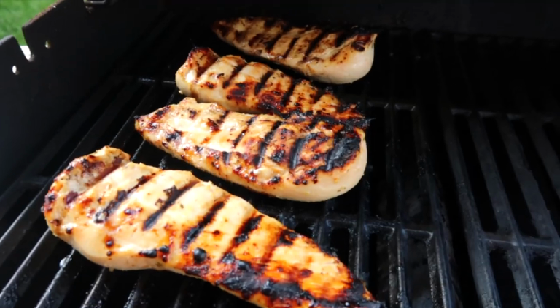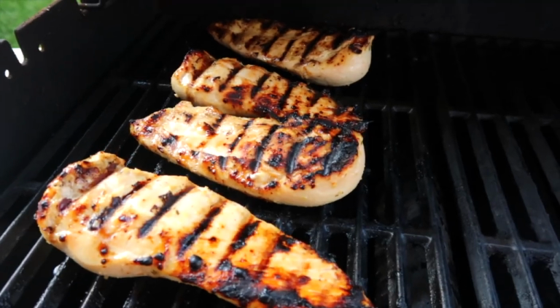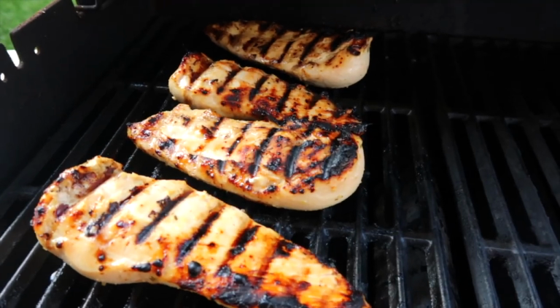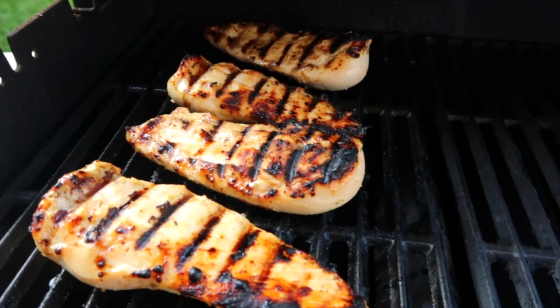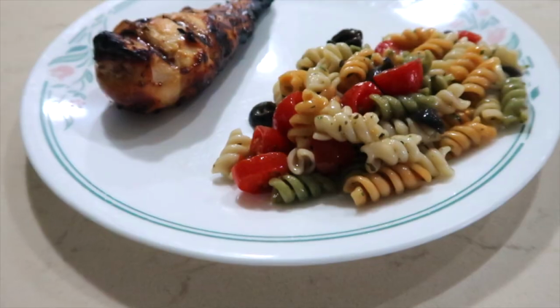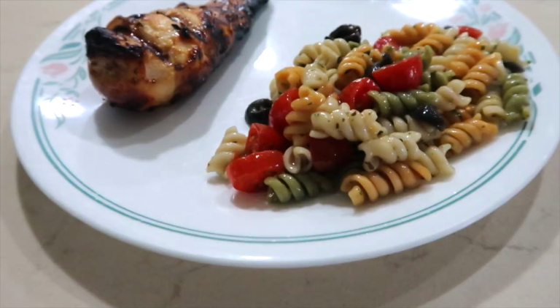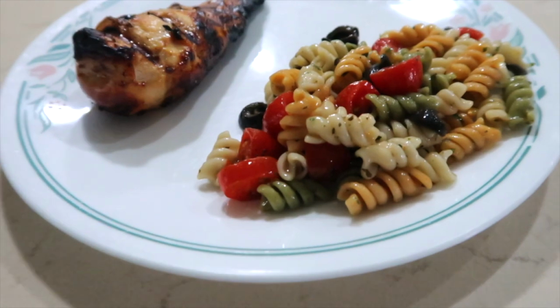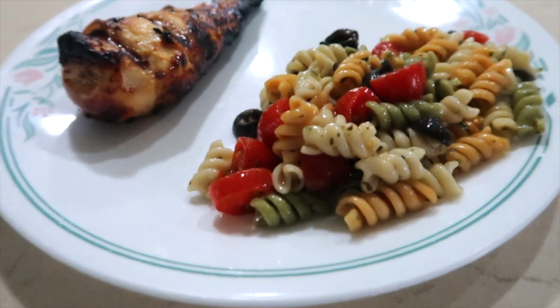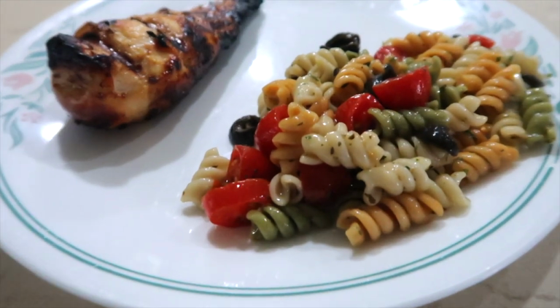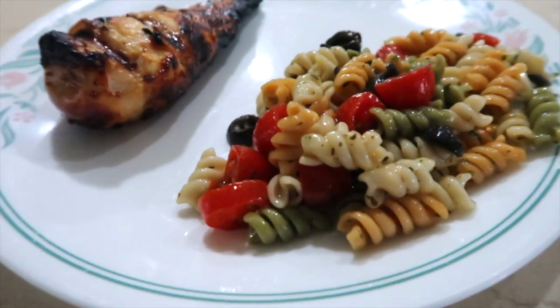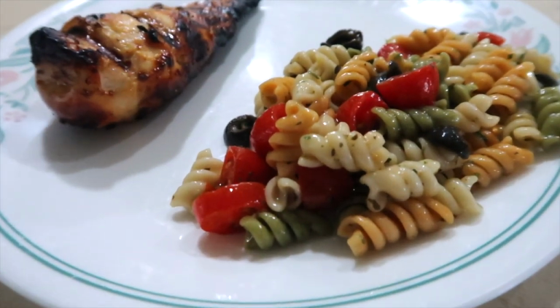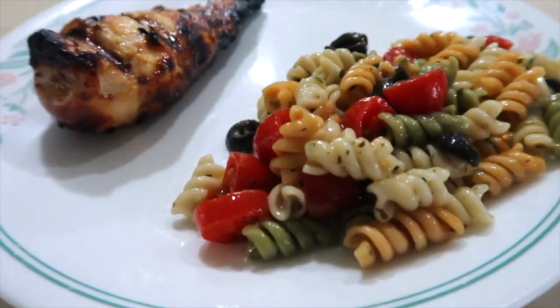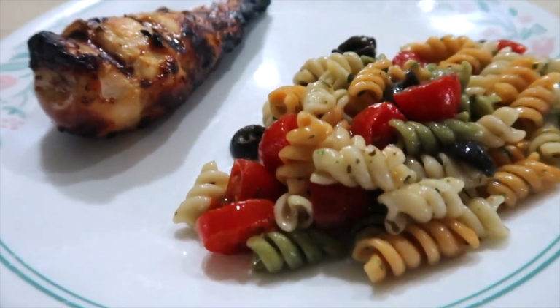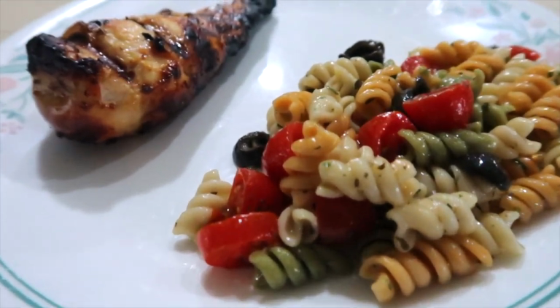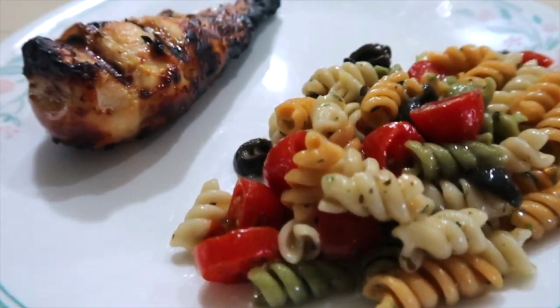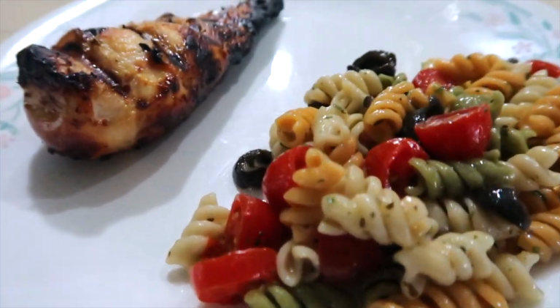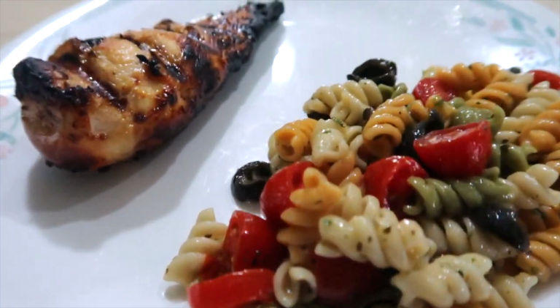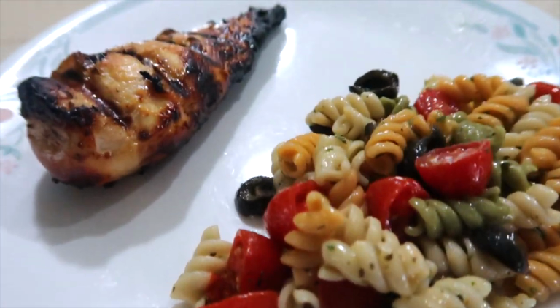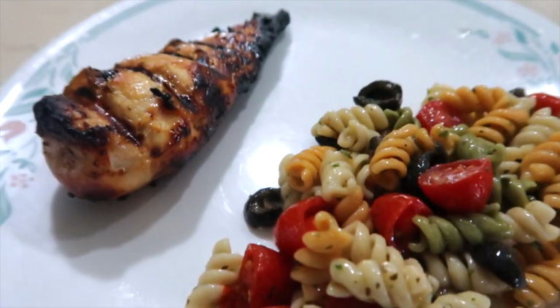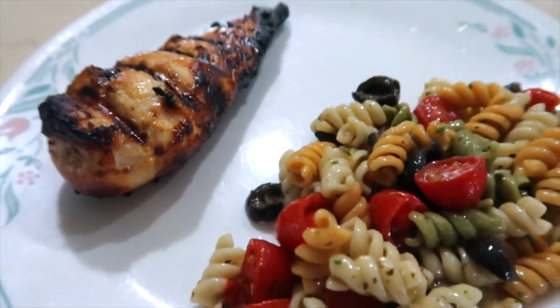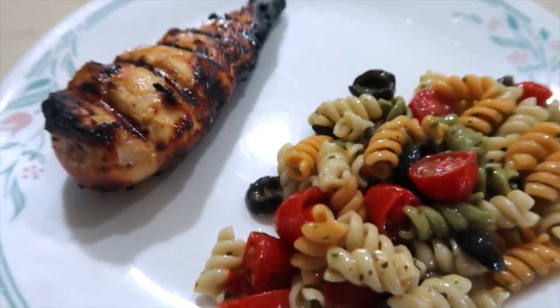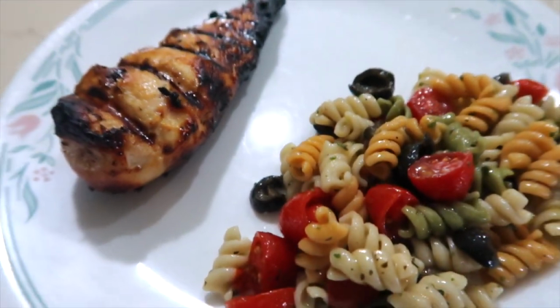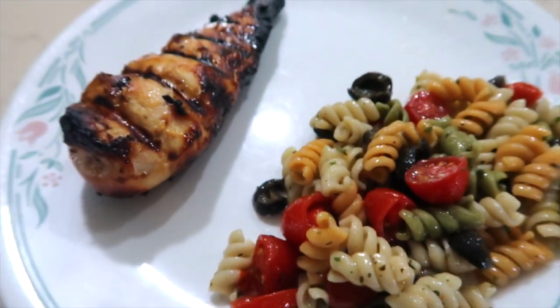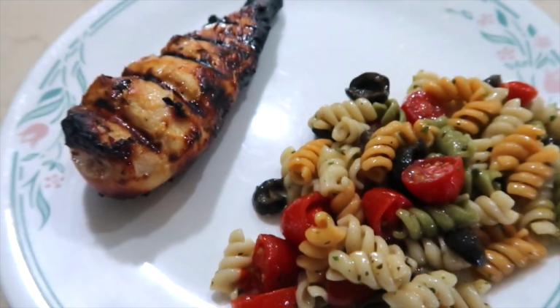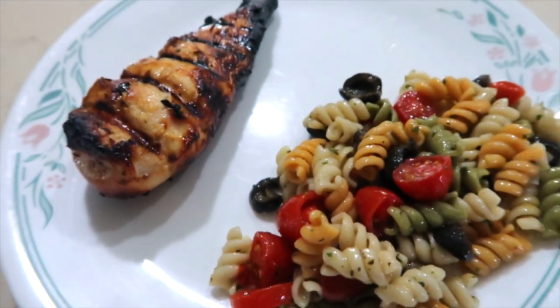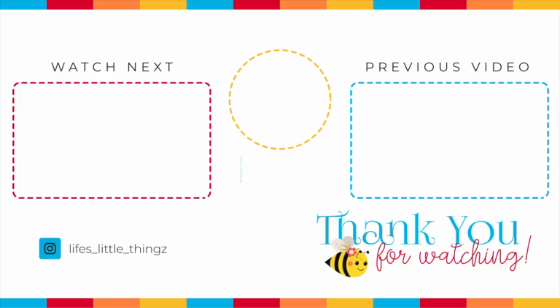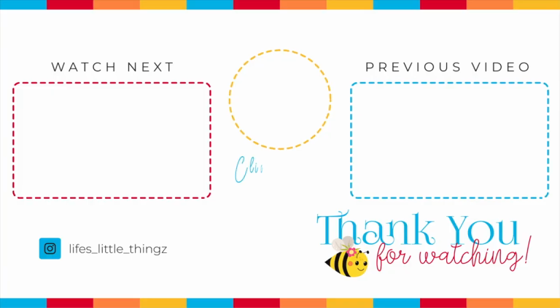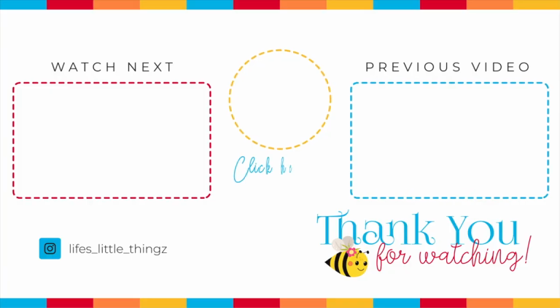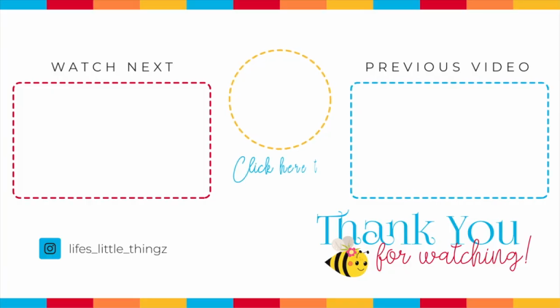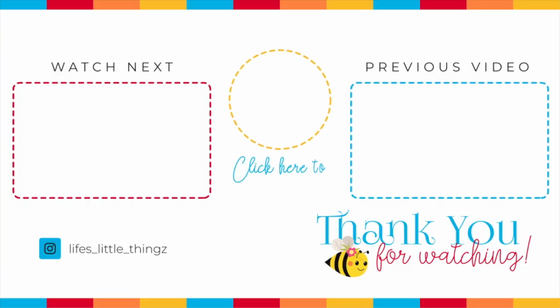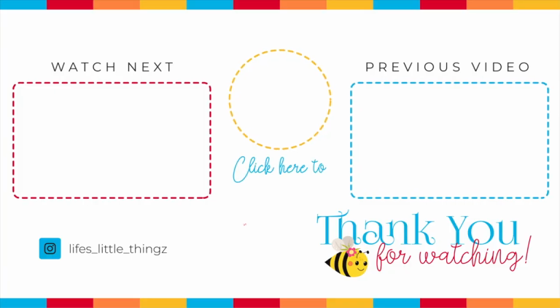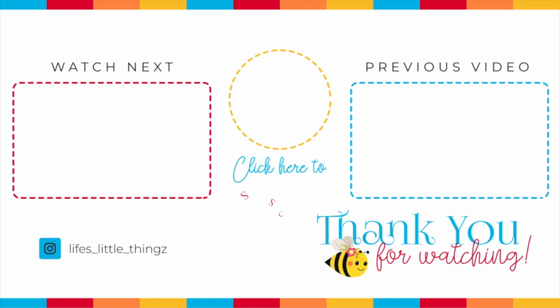As always, I will have recipes linked below. I hope you have a wonderful day. Thank you so much for joining me. I will see you soon.